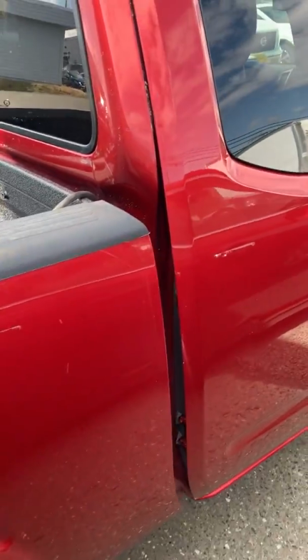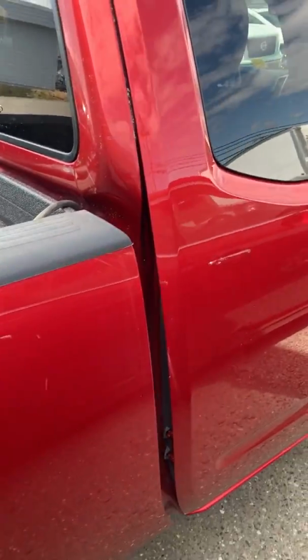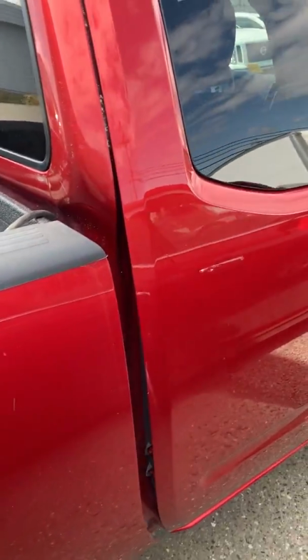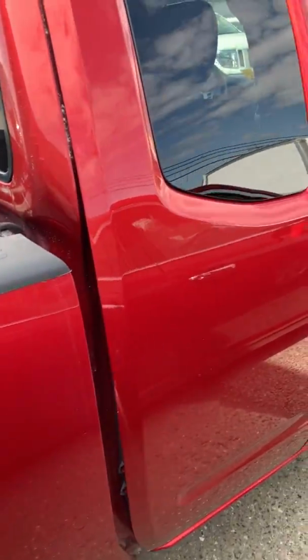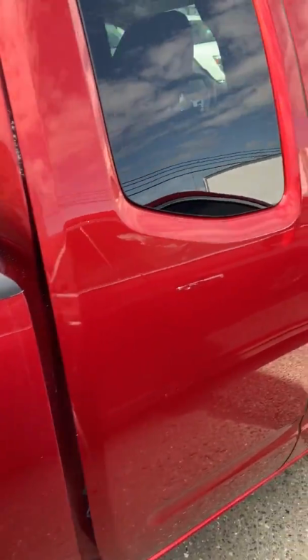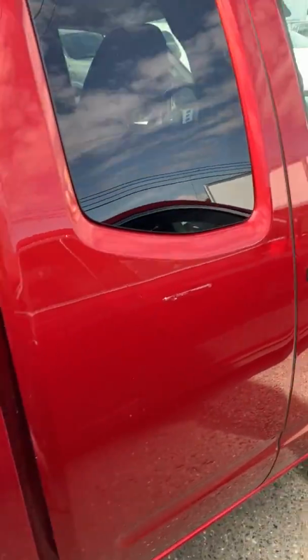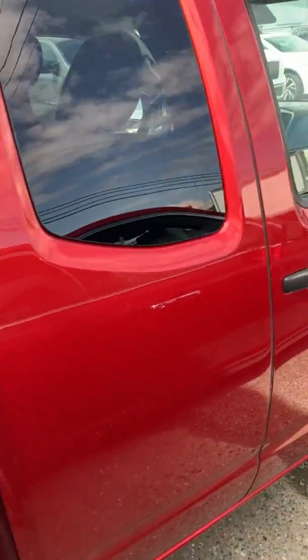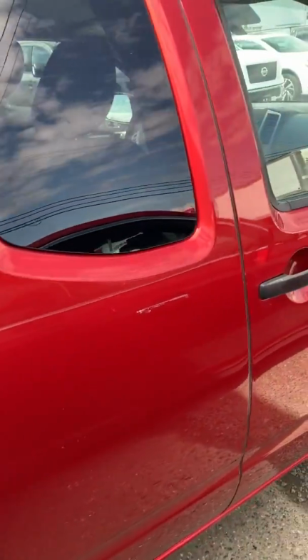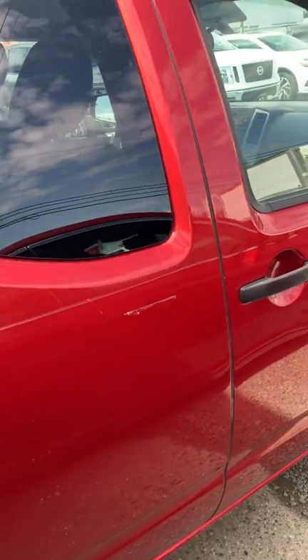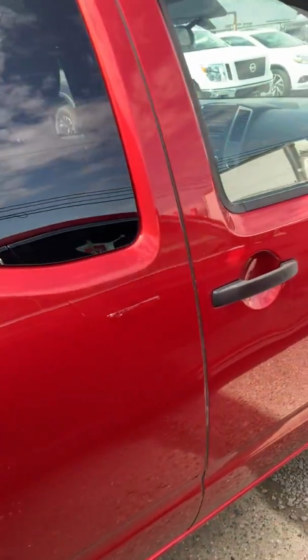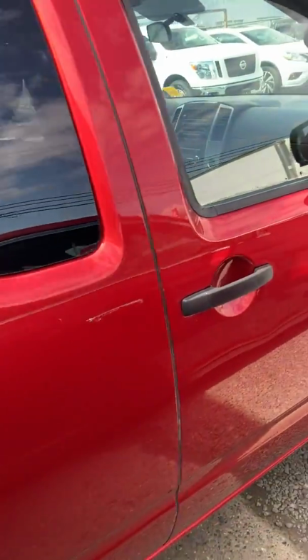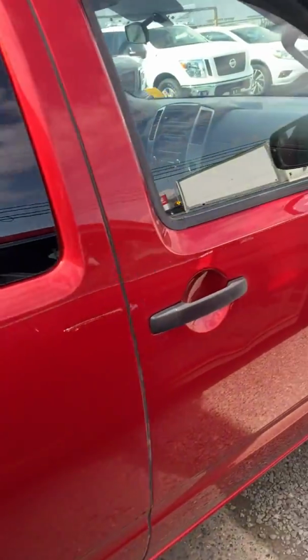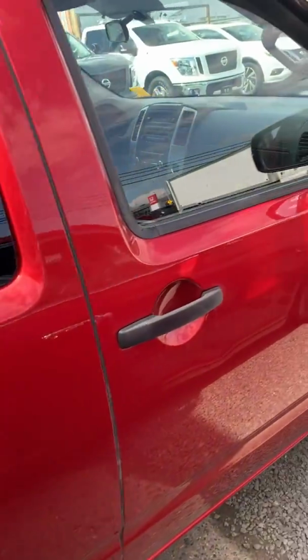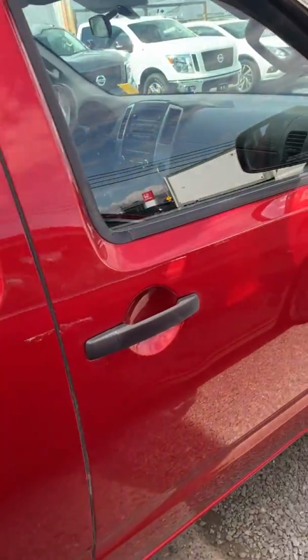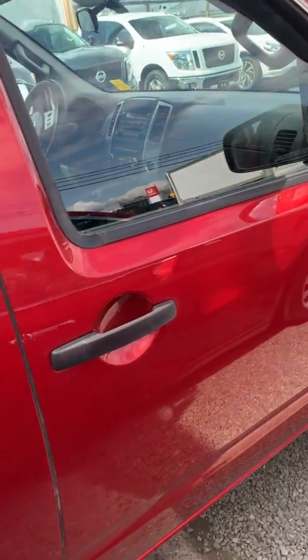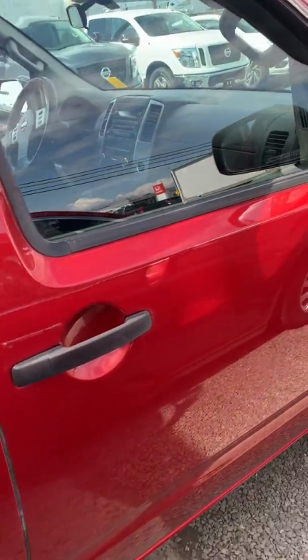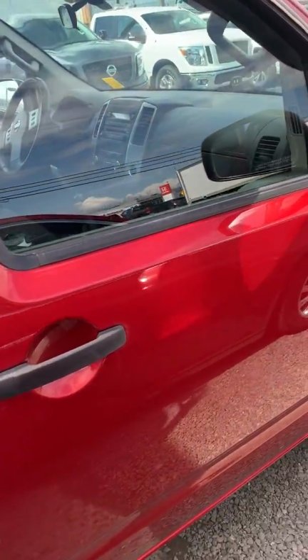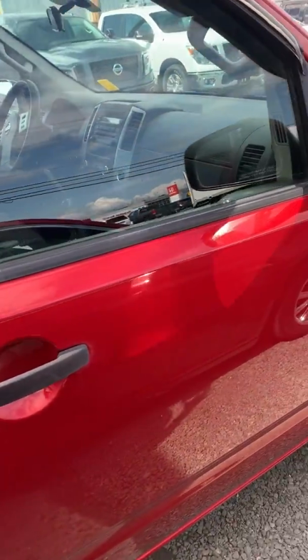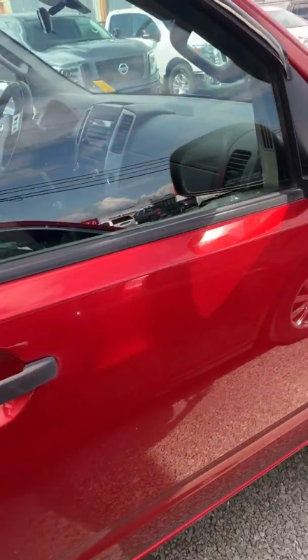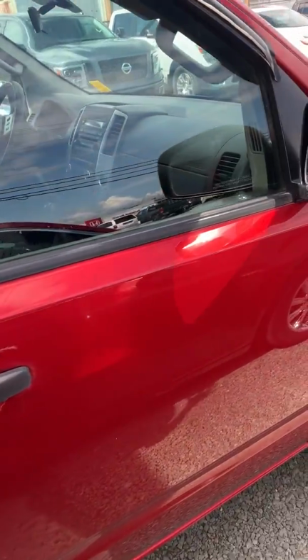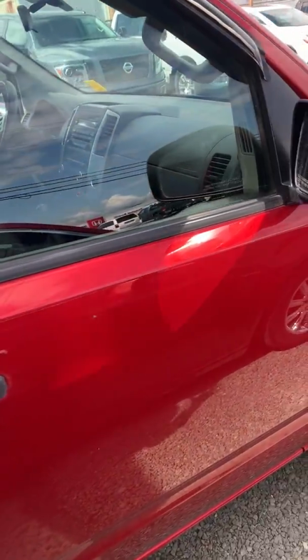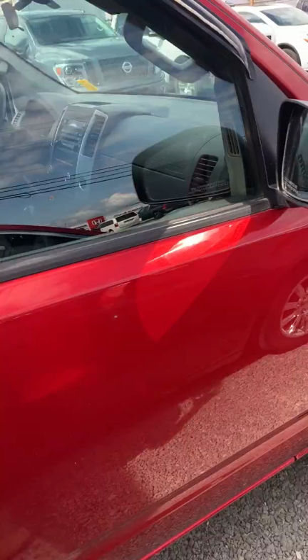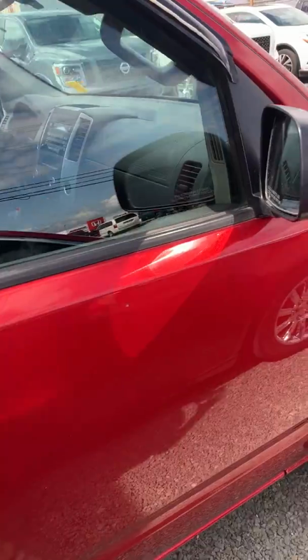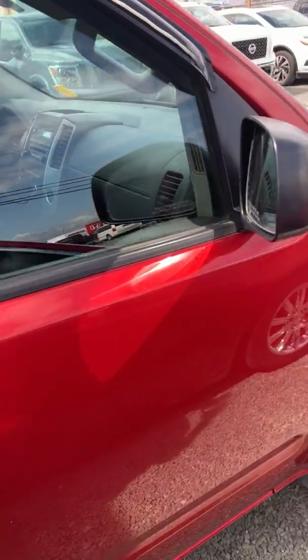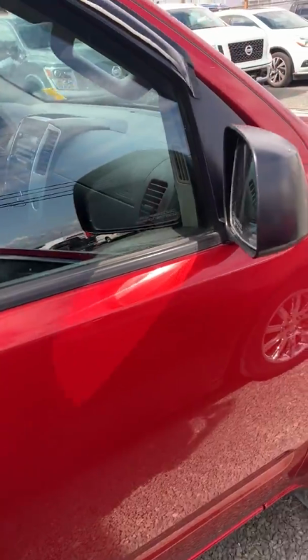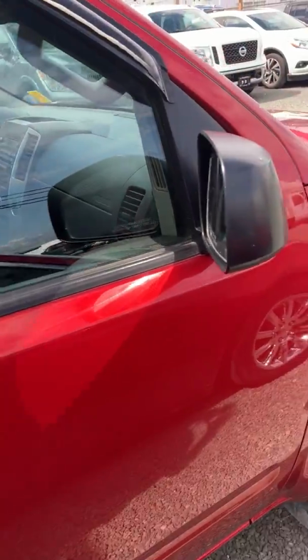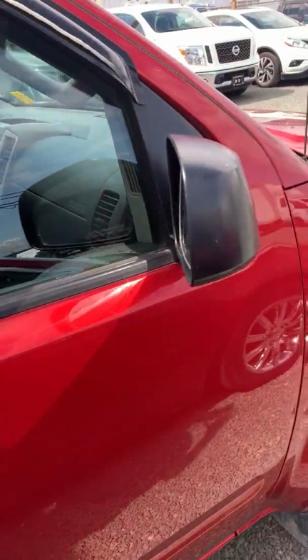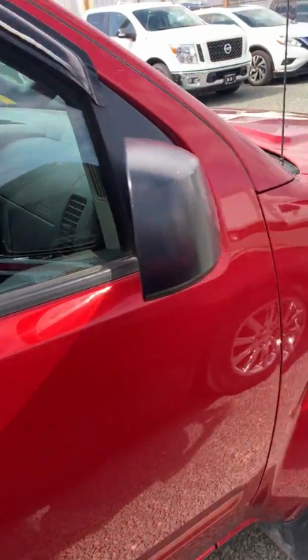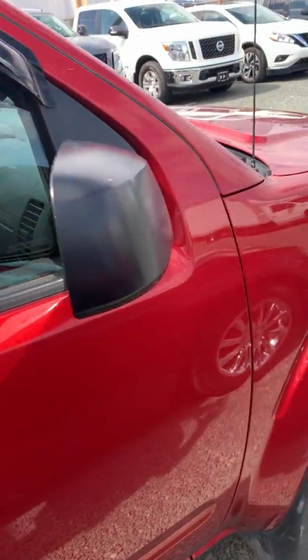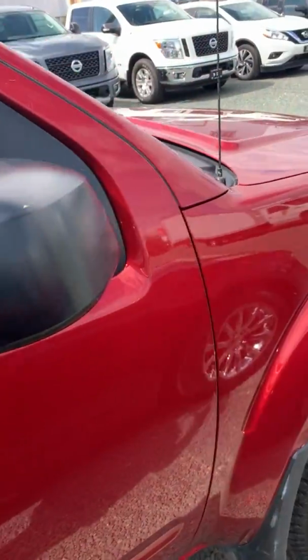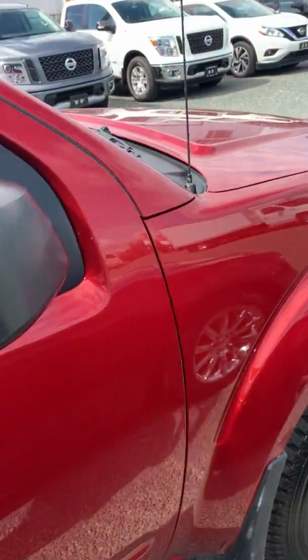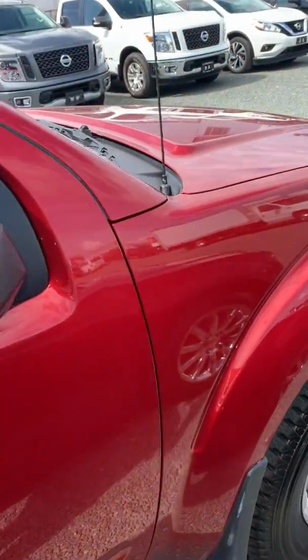I really like this red color. There you go.